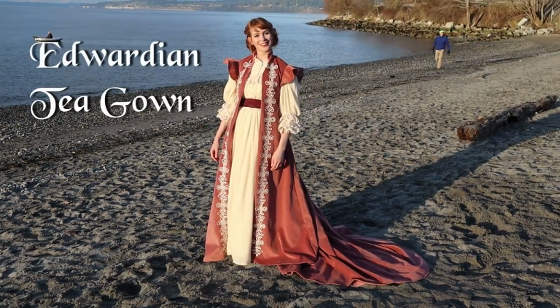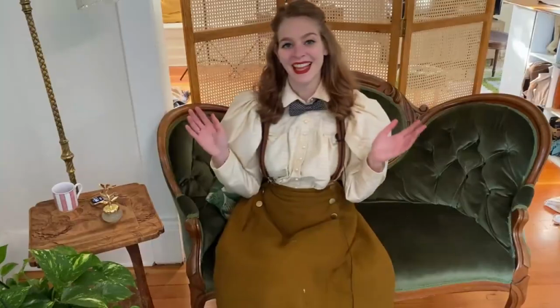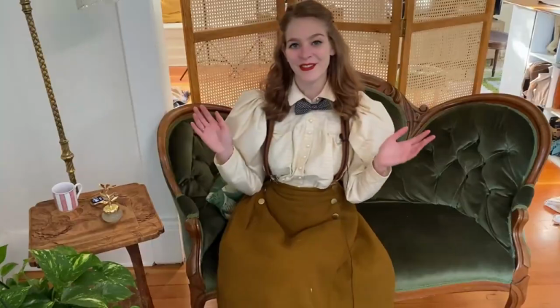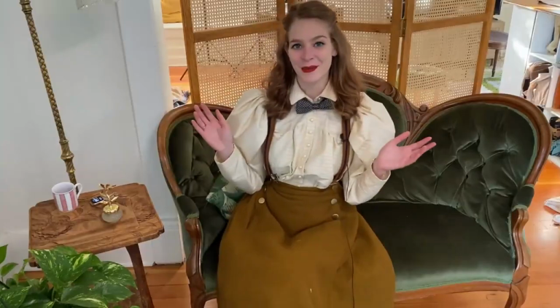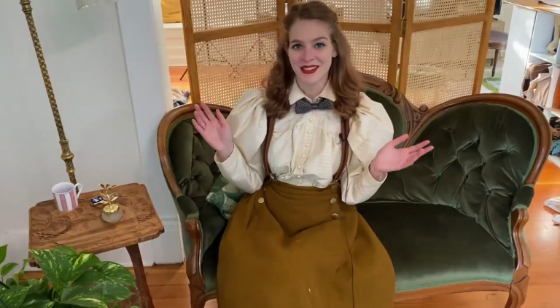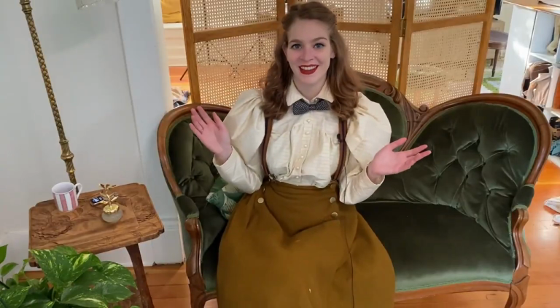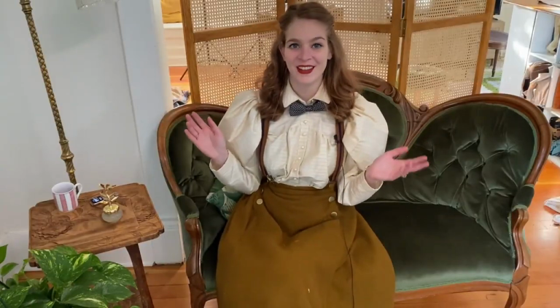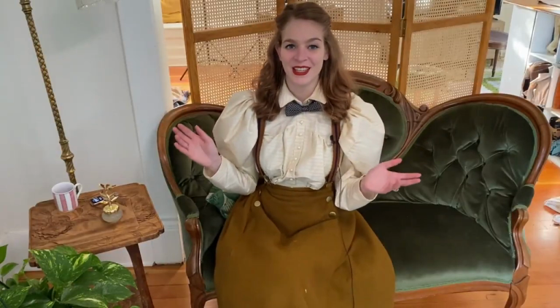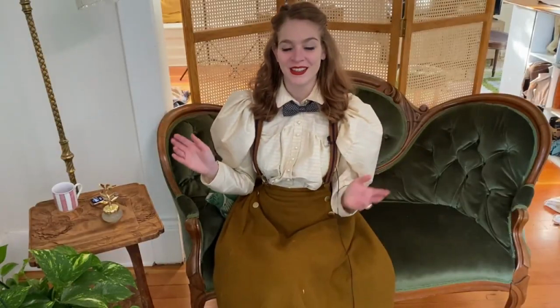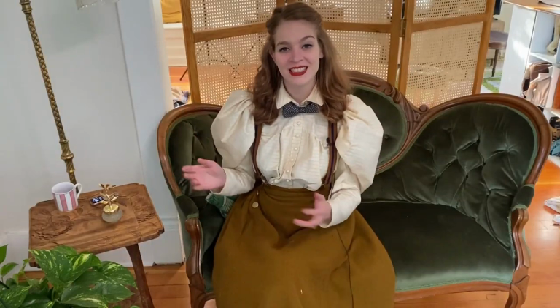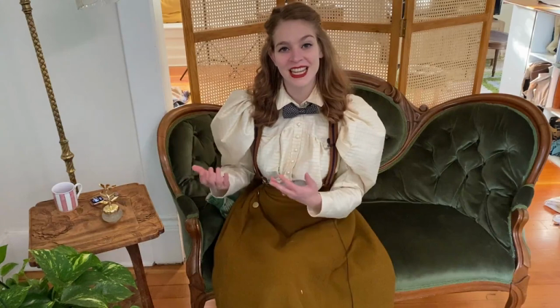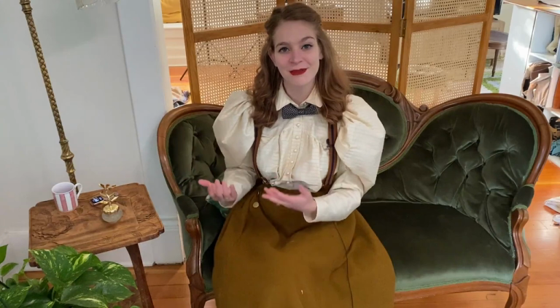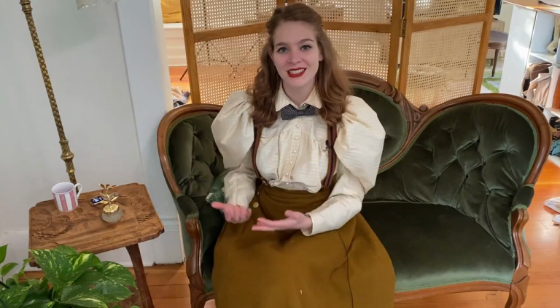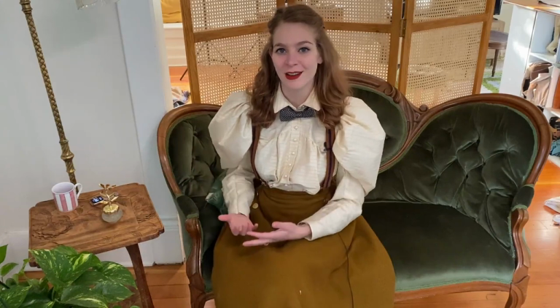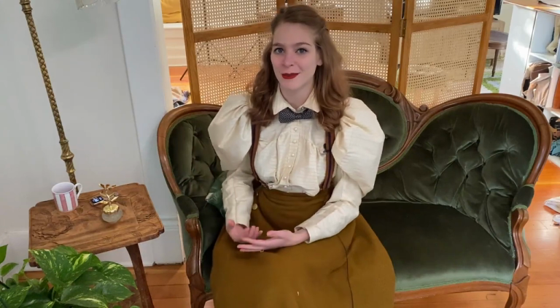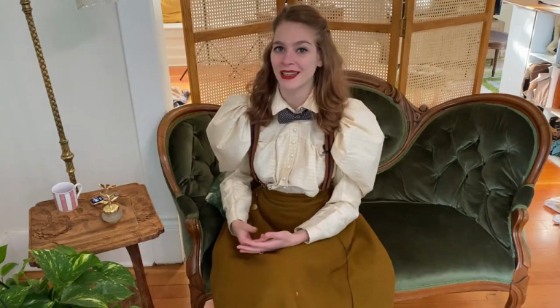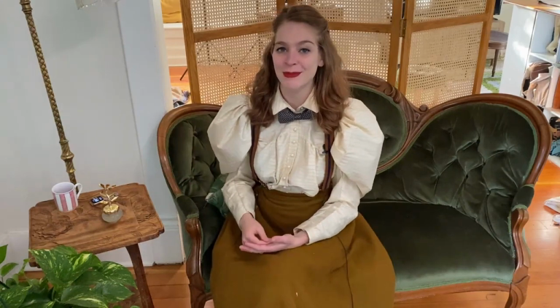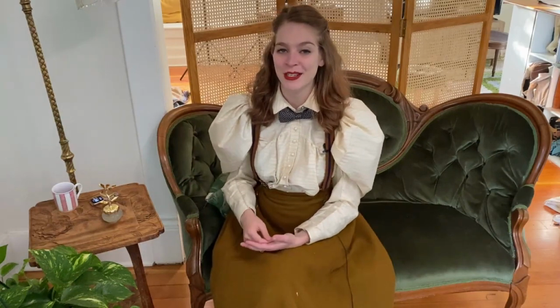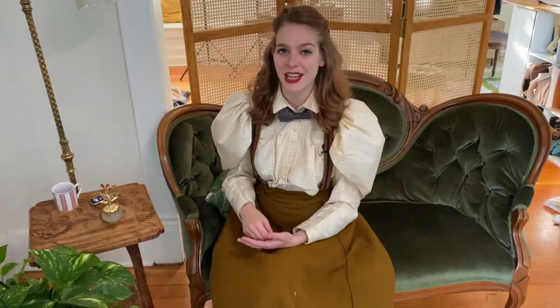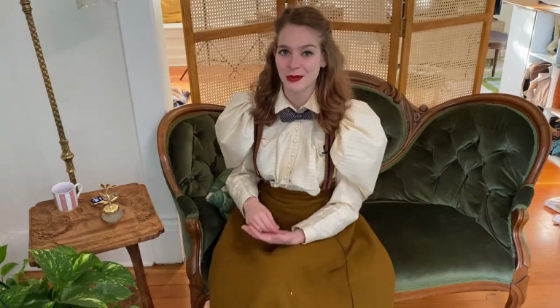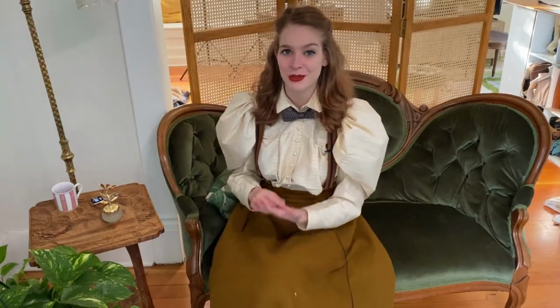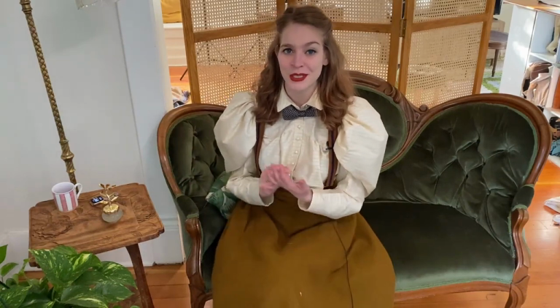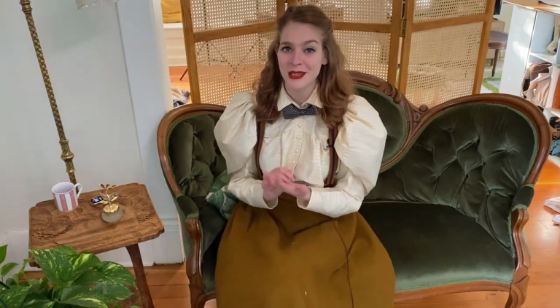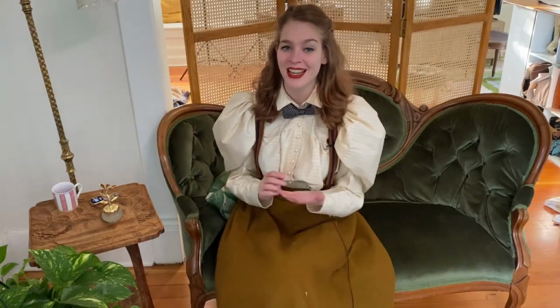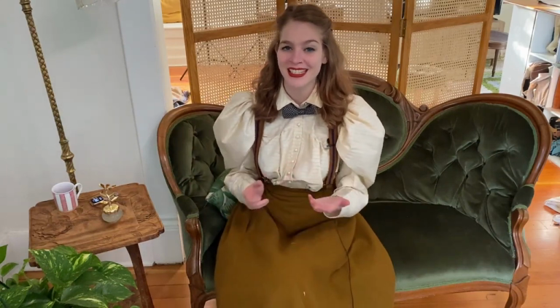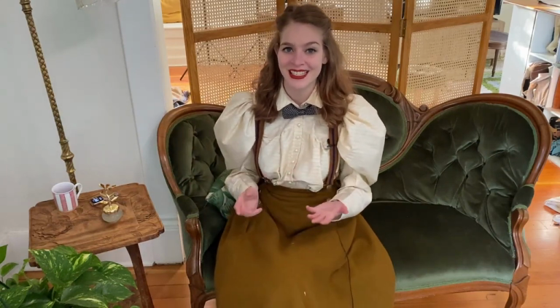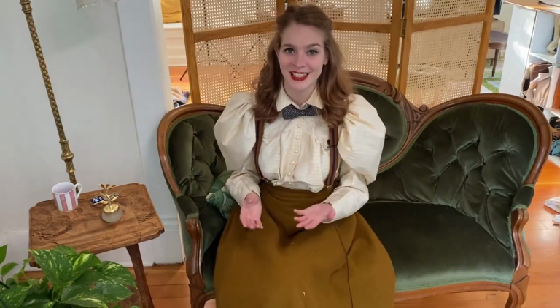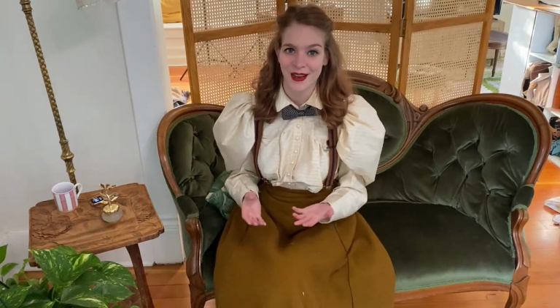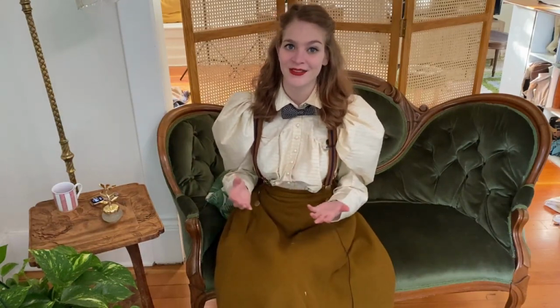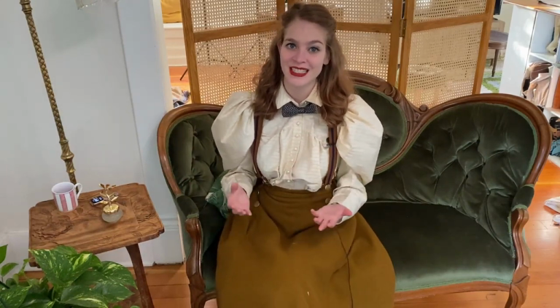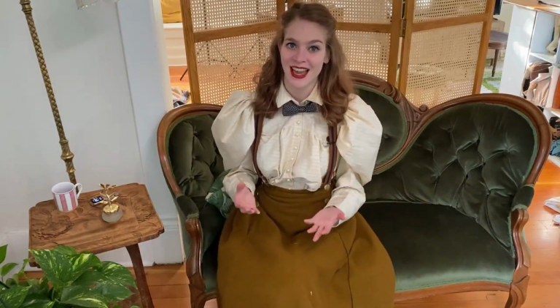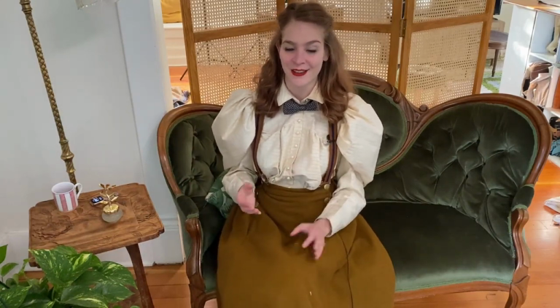Hi everyone, Ina here. Today I want to talk about my latest project, which is going to be an 1895 tea gown.